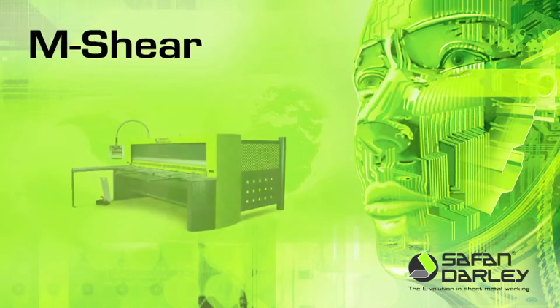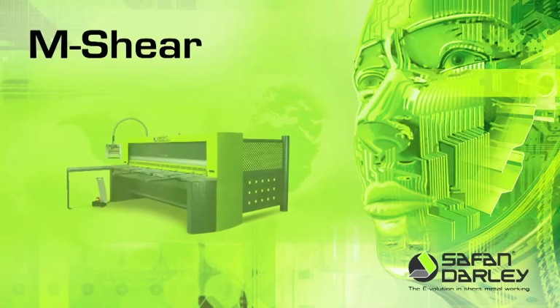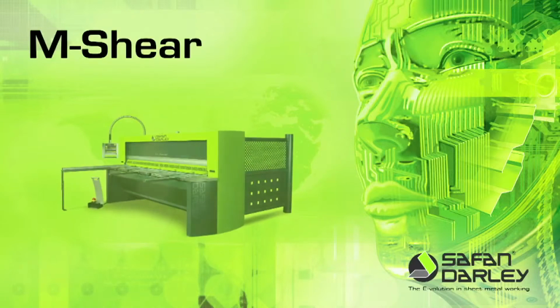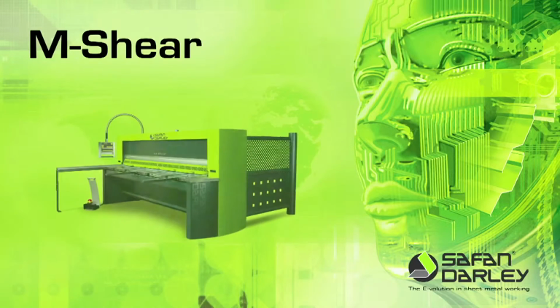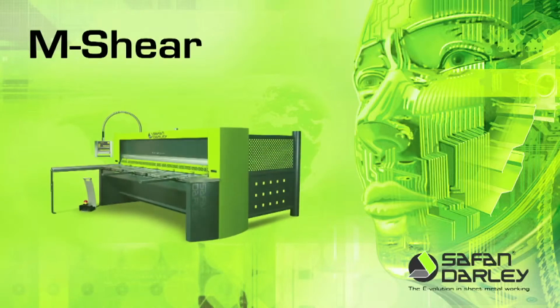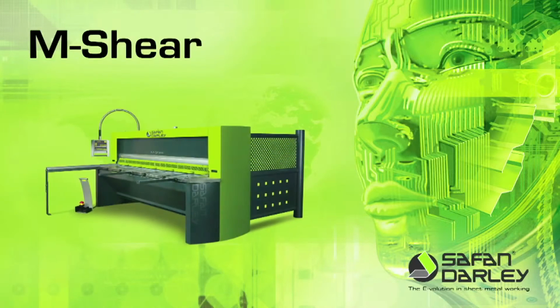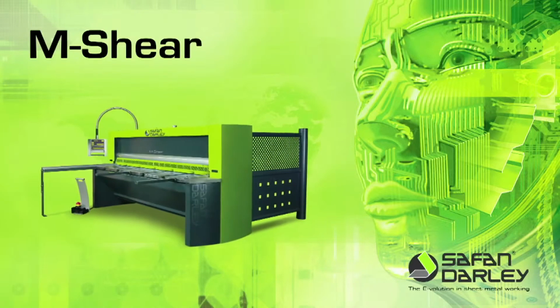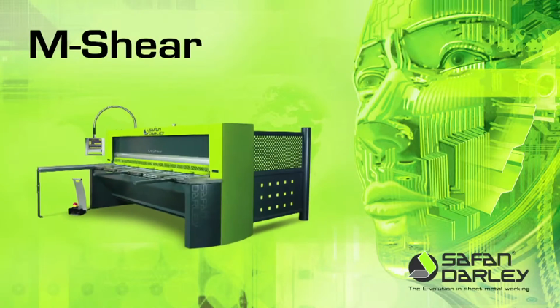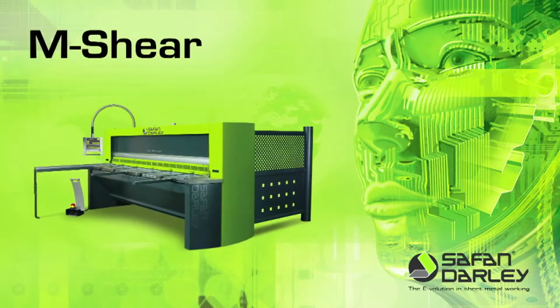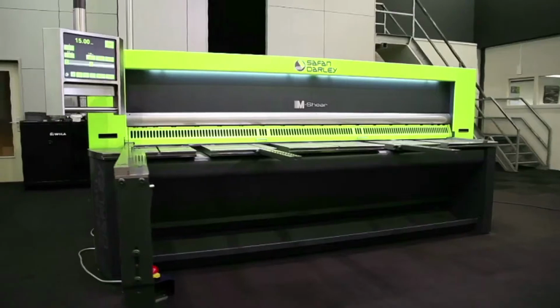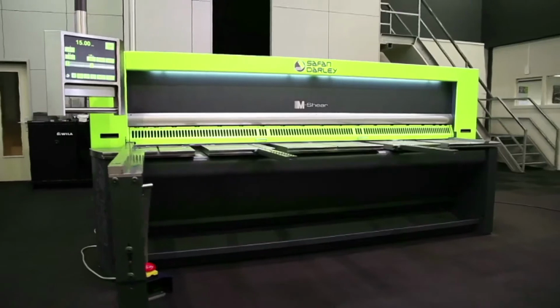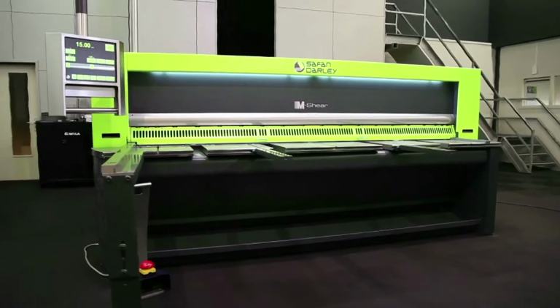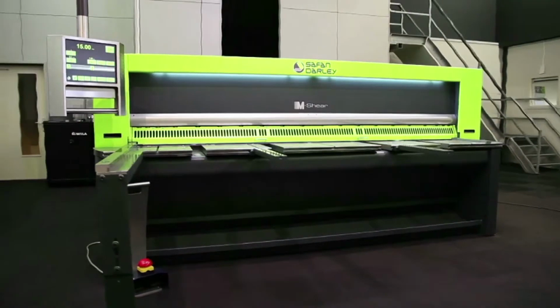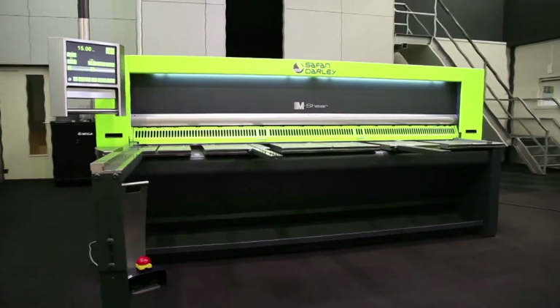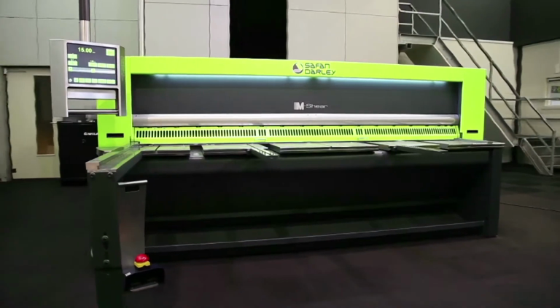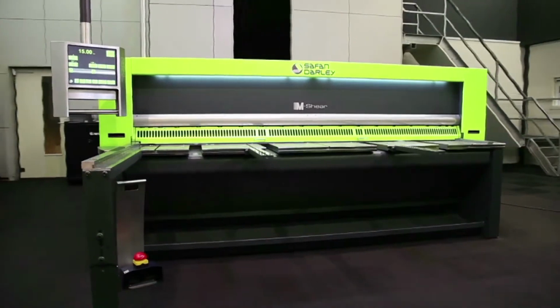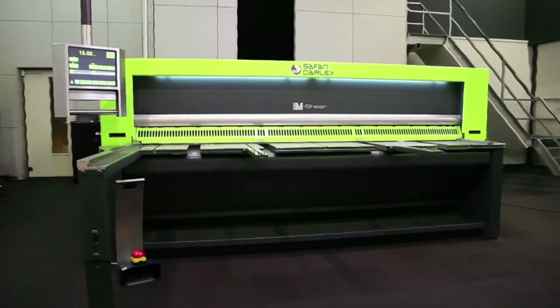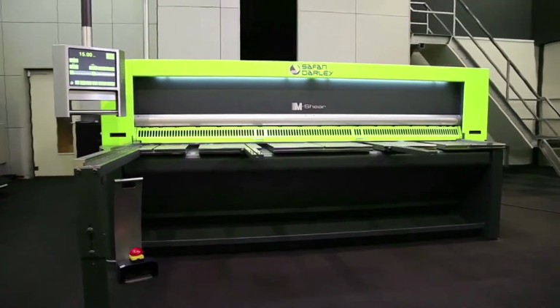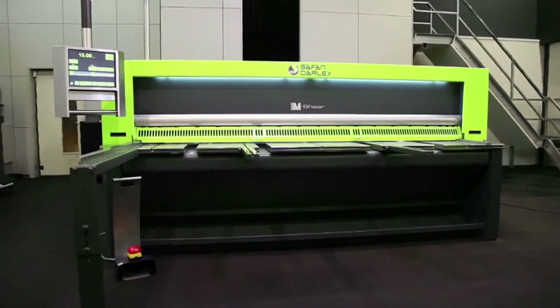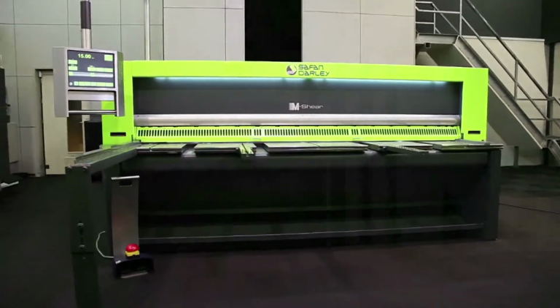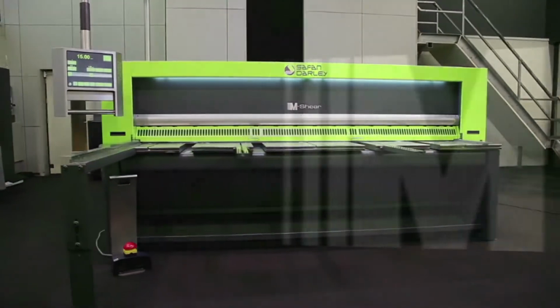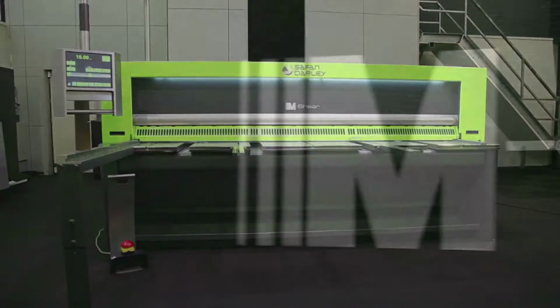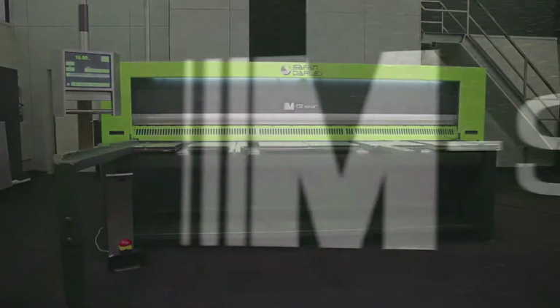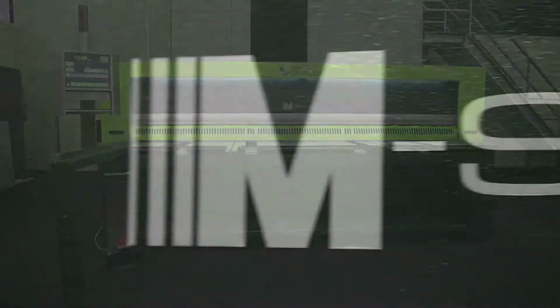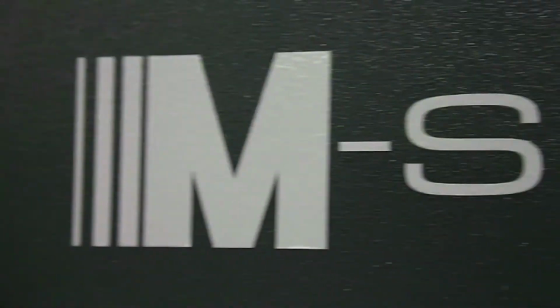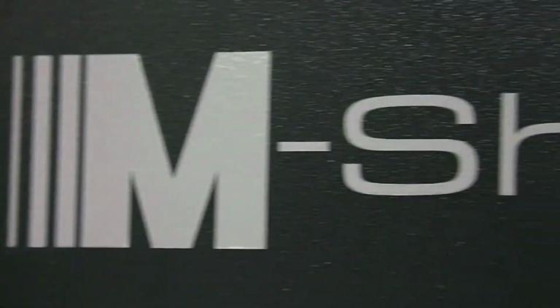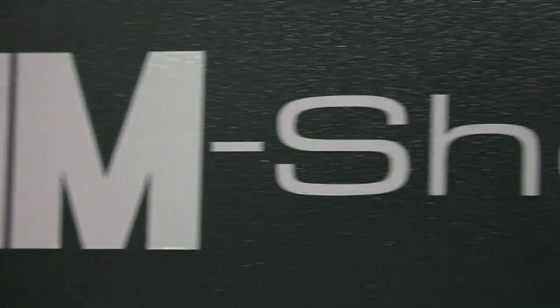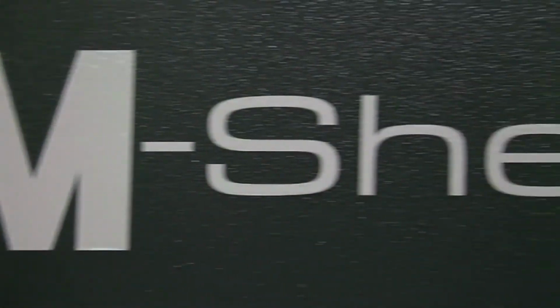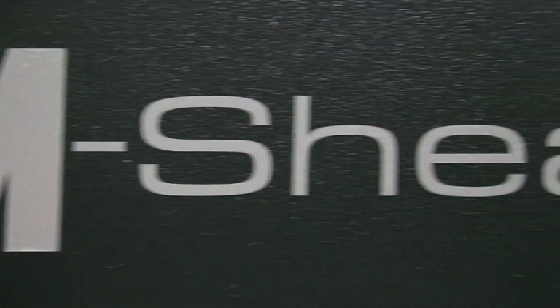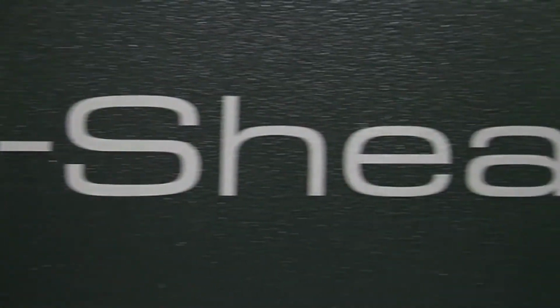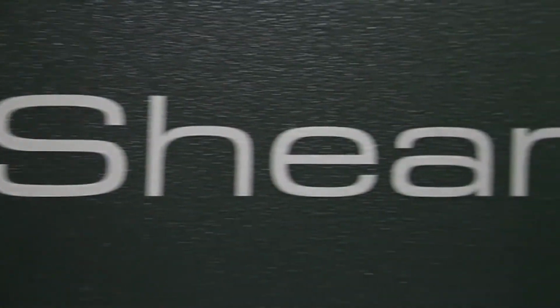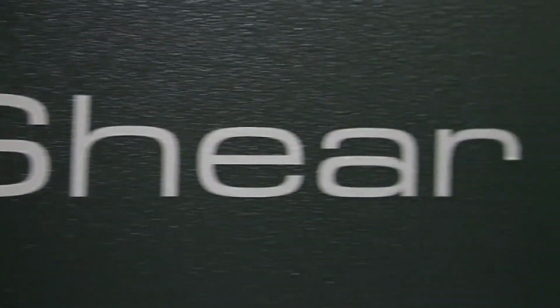Safan Dali, inventor of the hybrid guillotine shear, introduces the new generation of M-shear.